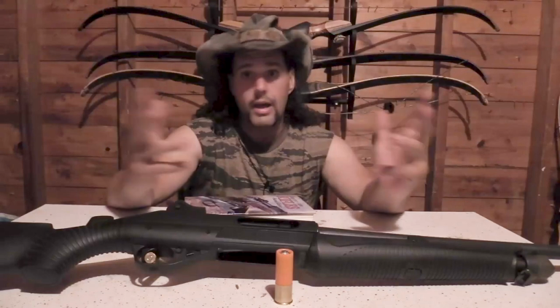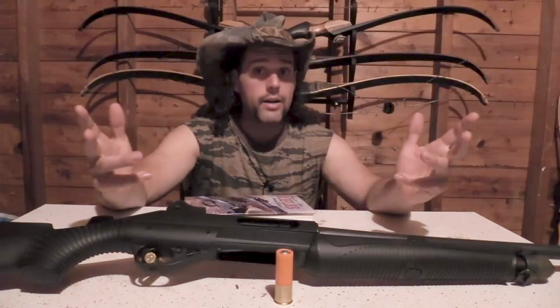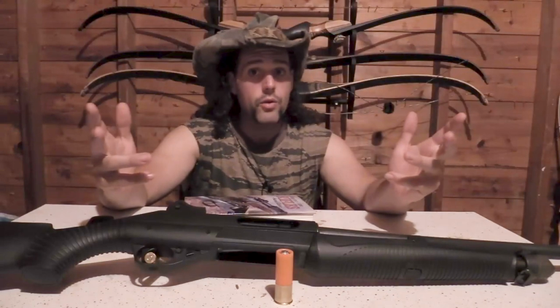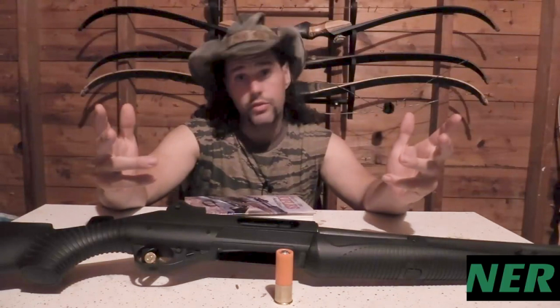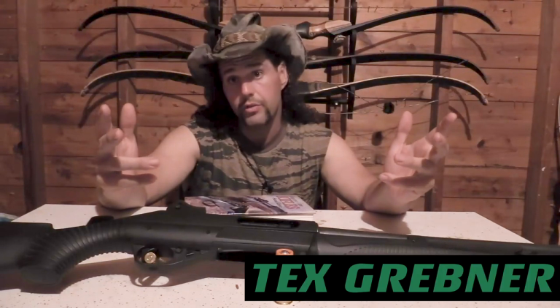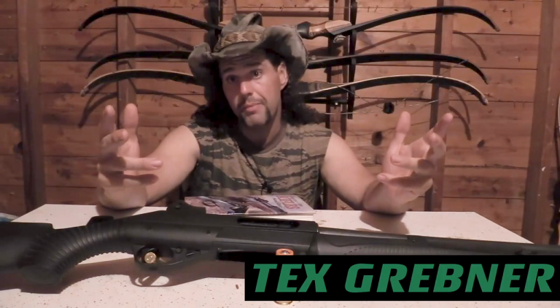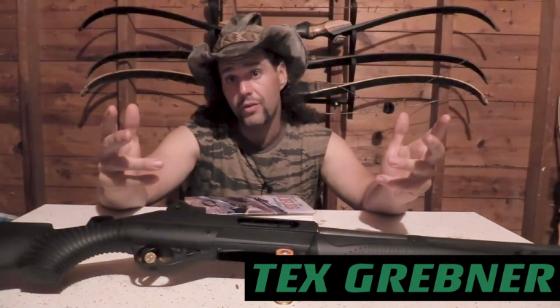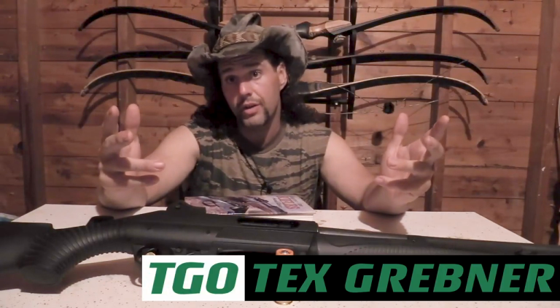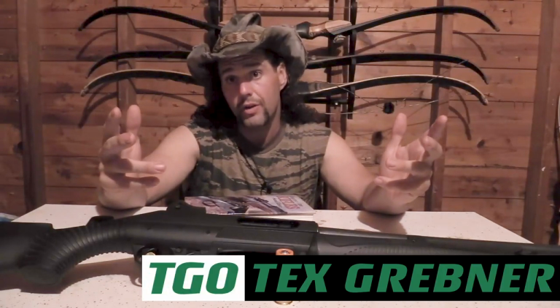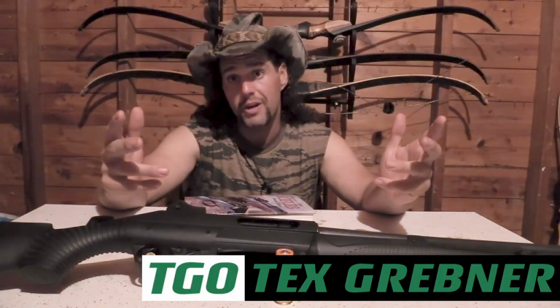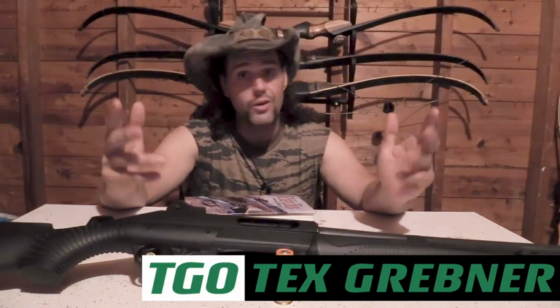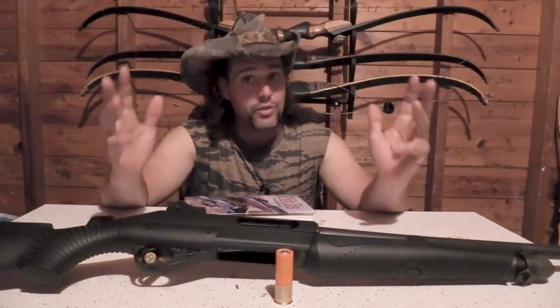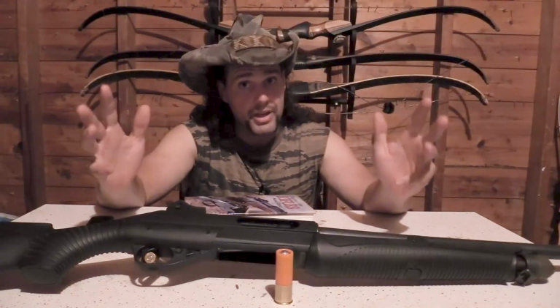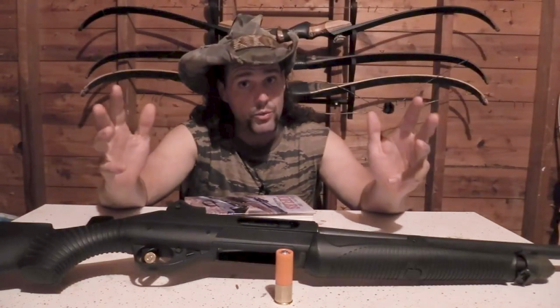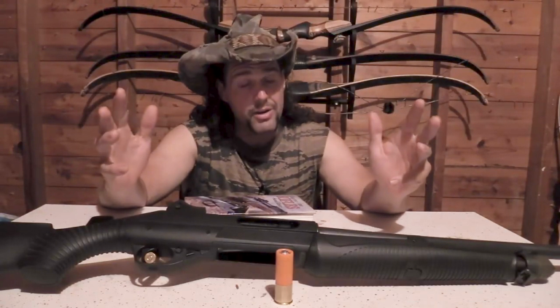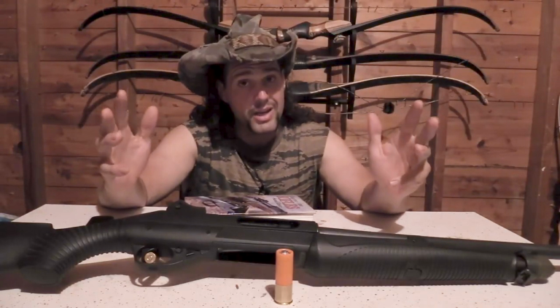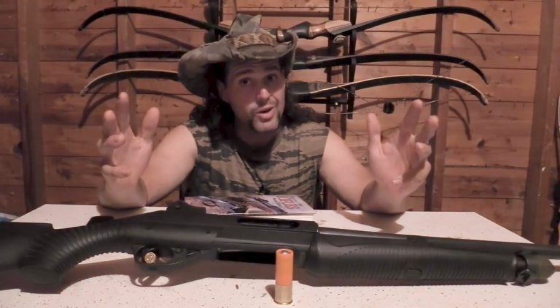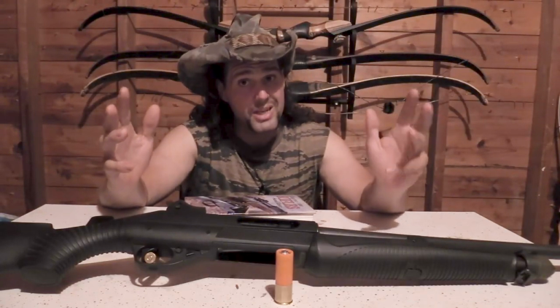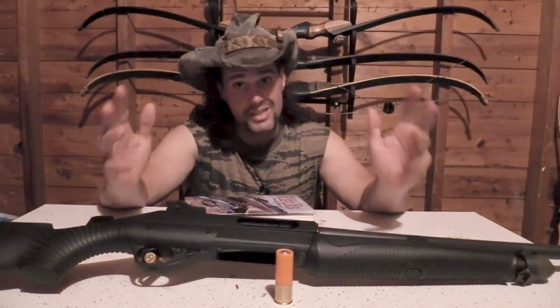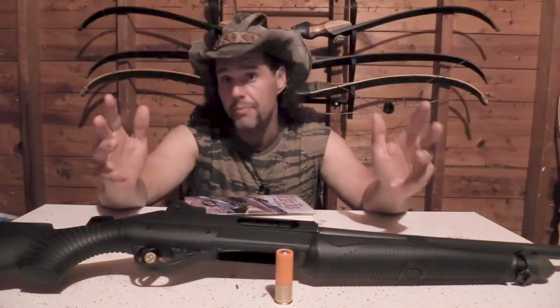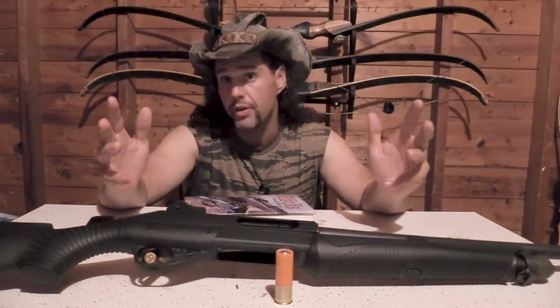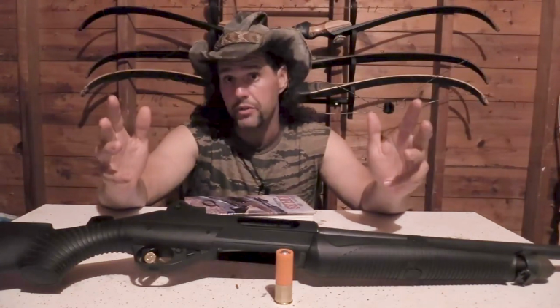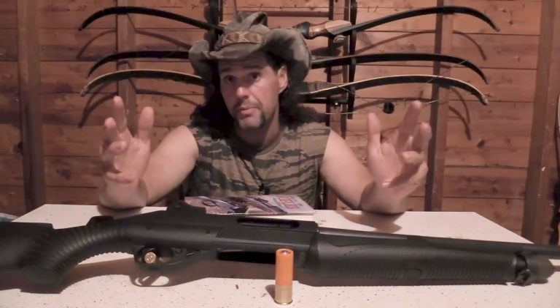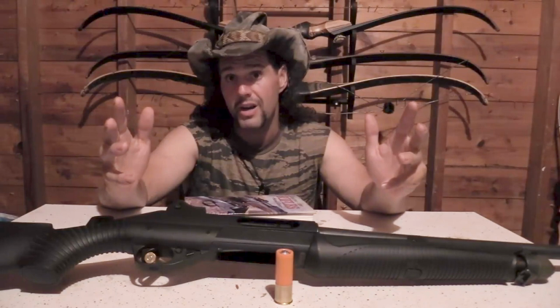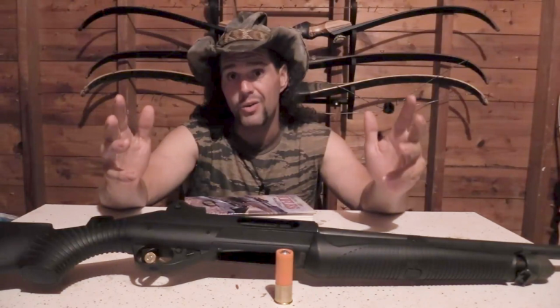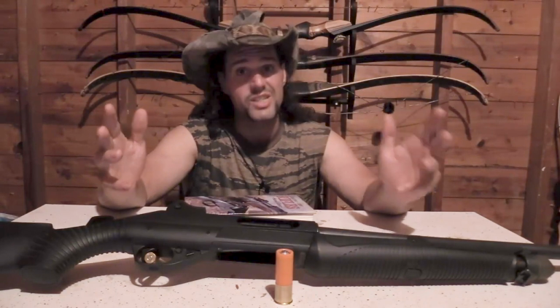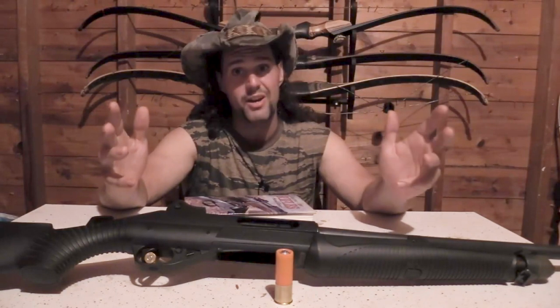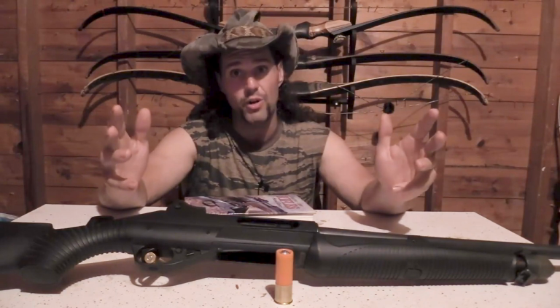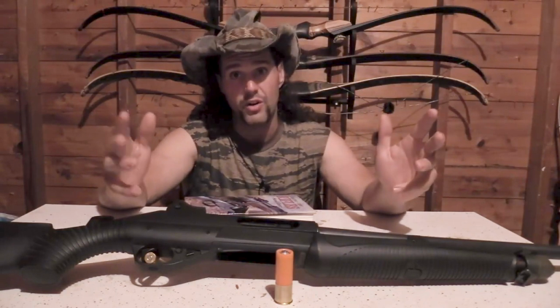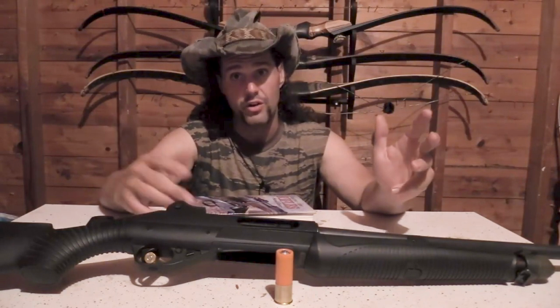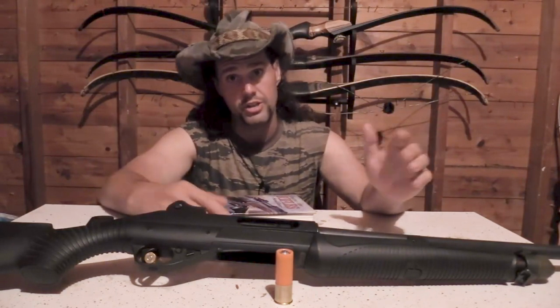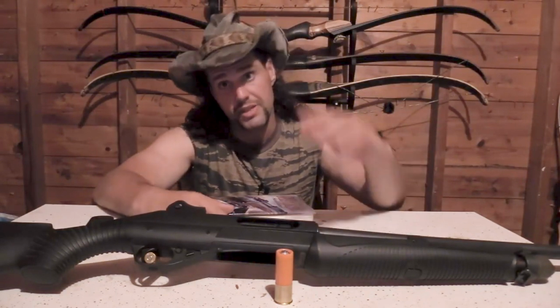Howdy folks, Tex Grebner here with Tex Grebner Outdoors. Hope you guys are ready to make it weird because it's time for your Tex Grebner Outdoors Saturday morning cartoon awesomeness.